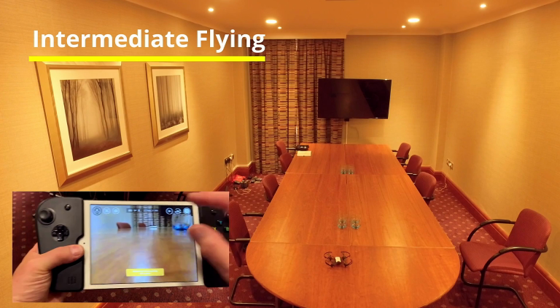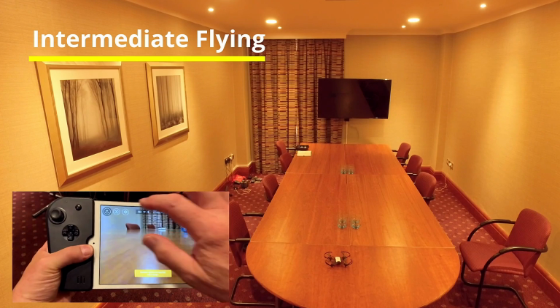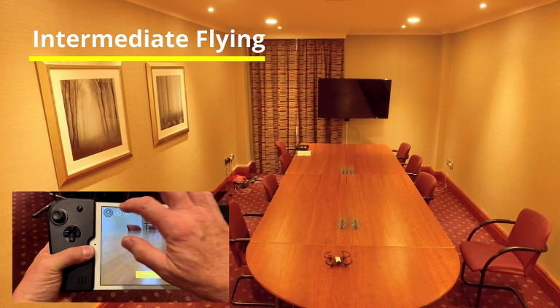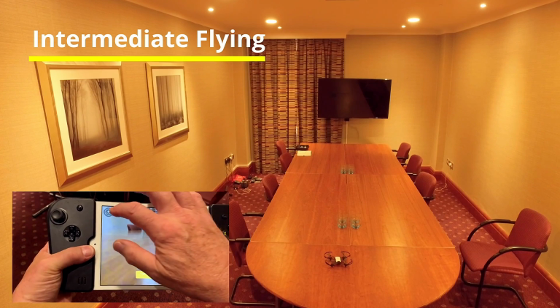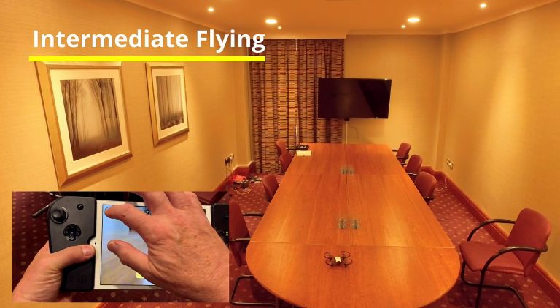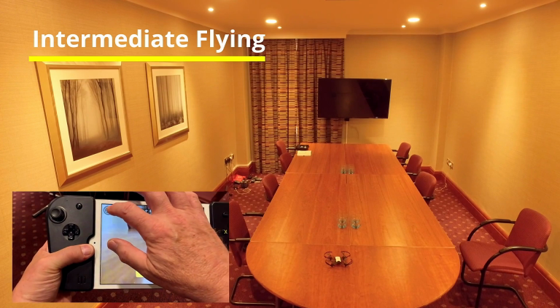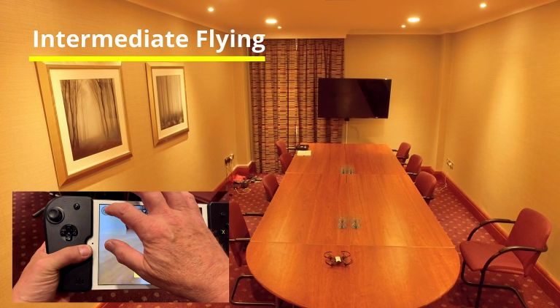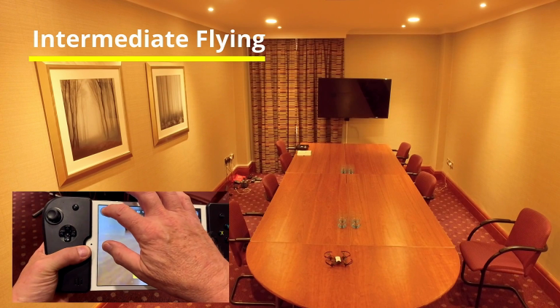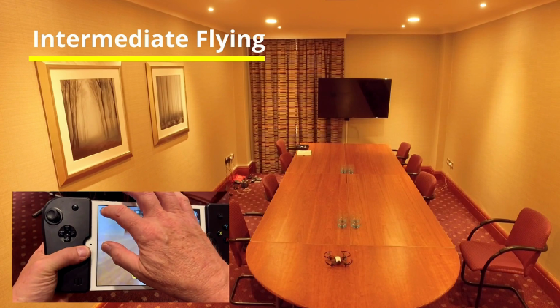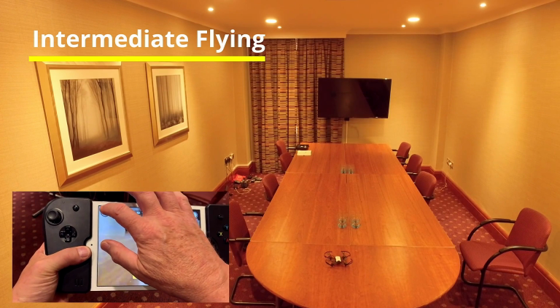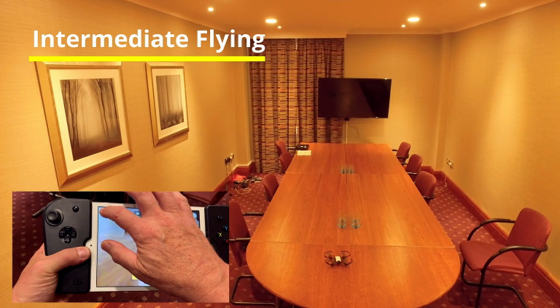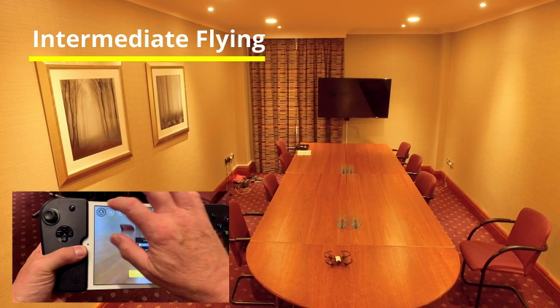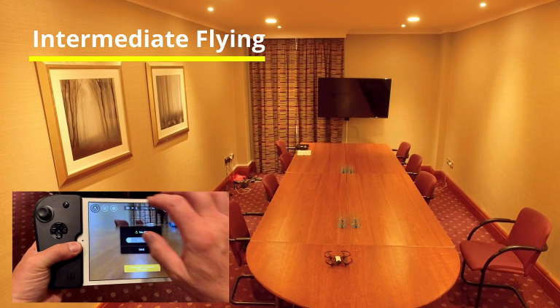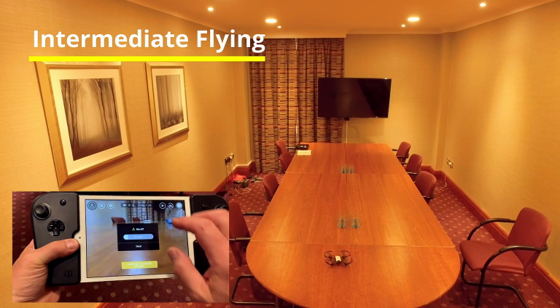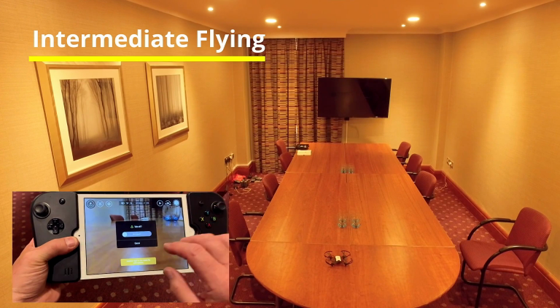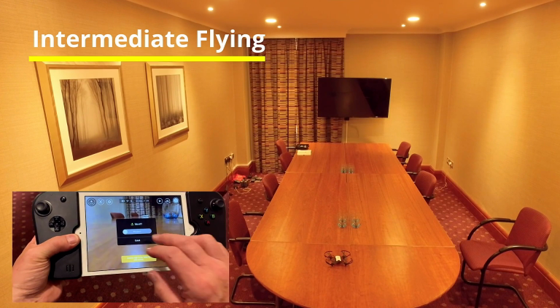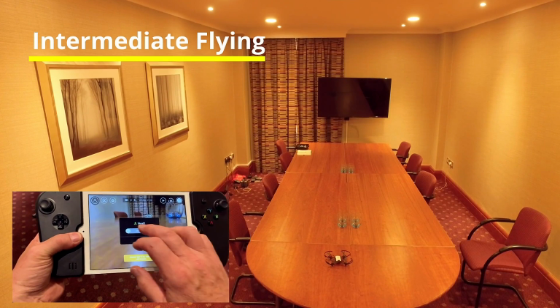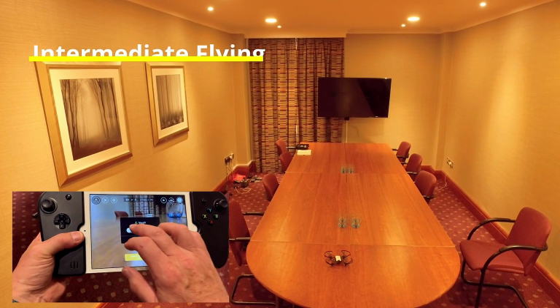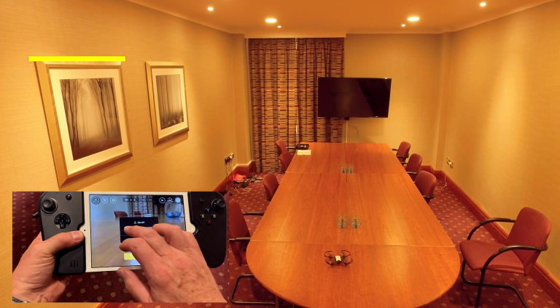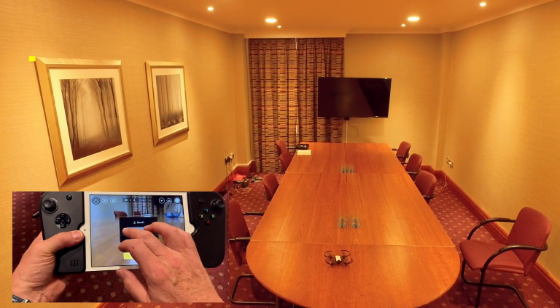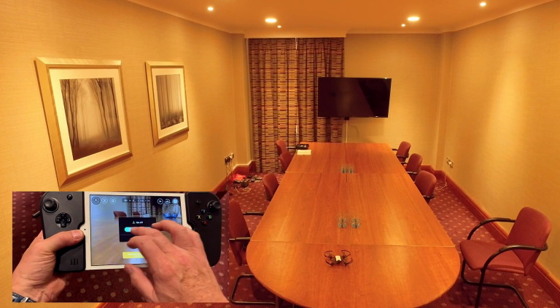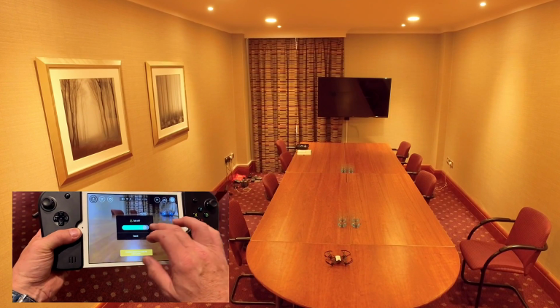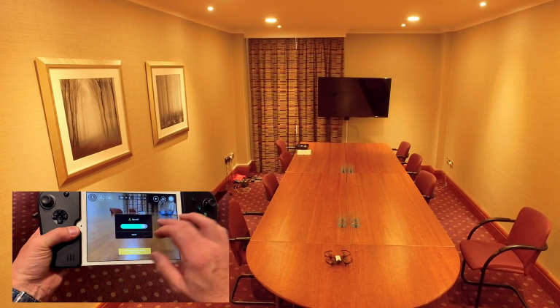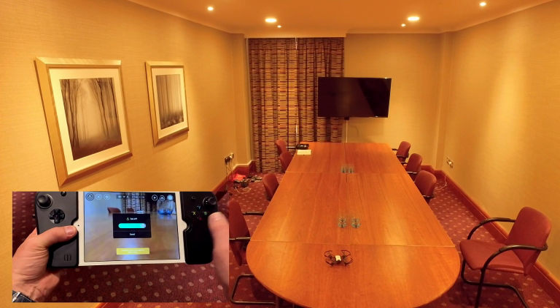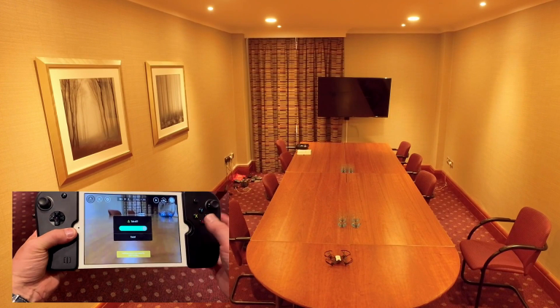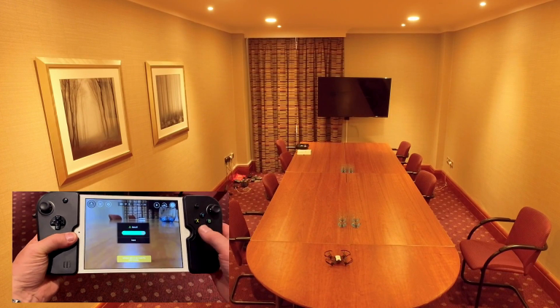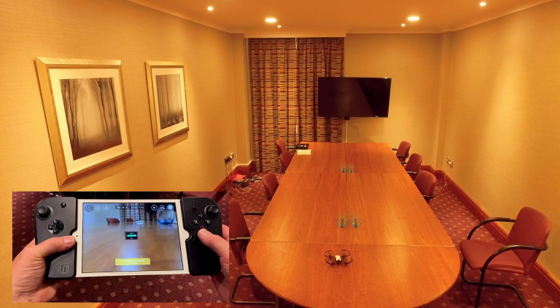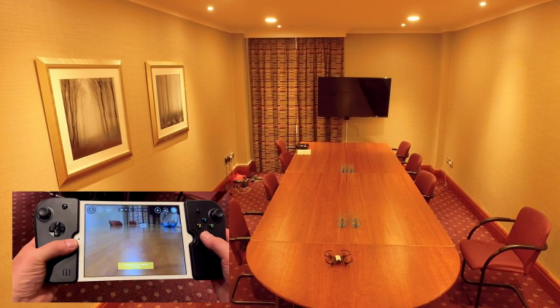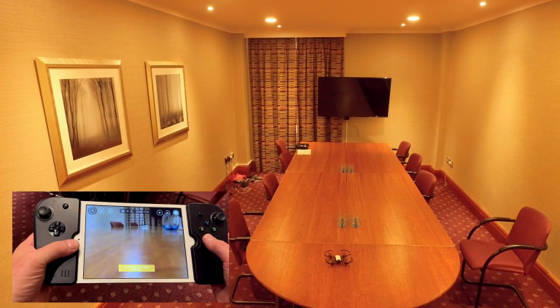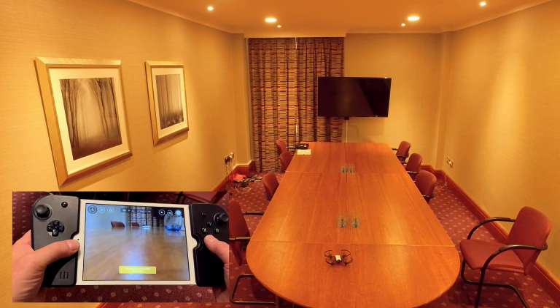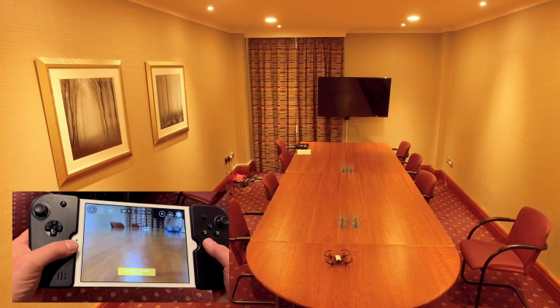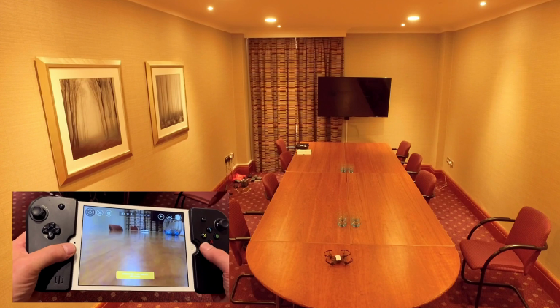Let's press the automatic takeoff, slide it, and the drone will go up.